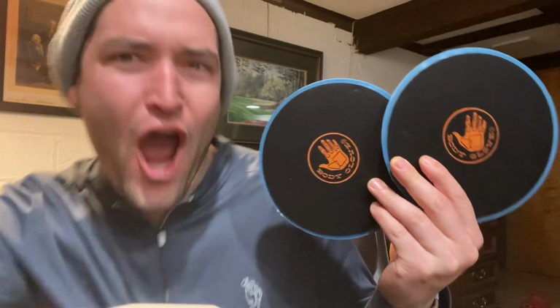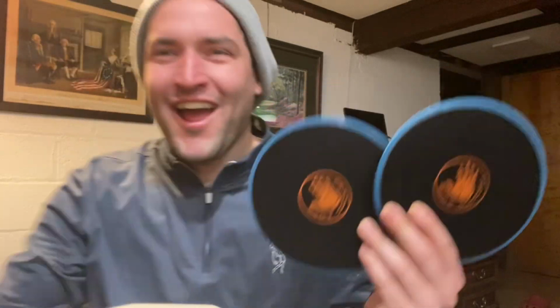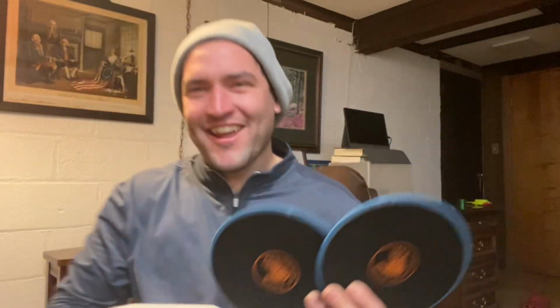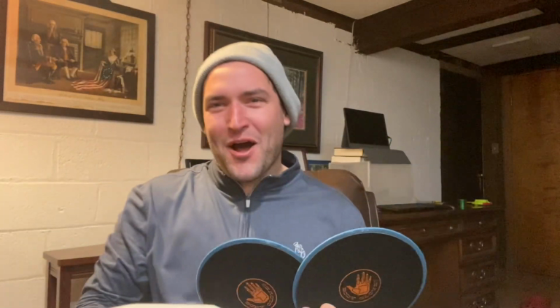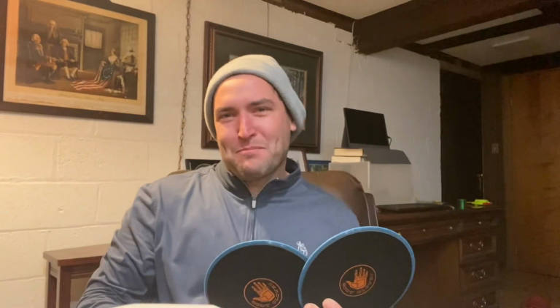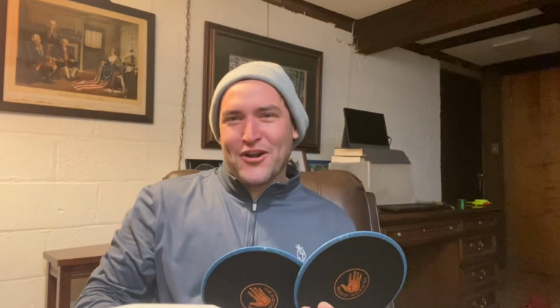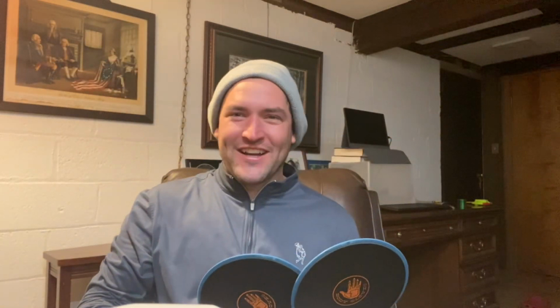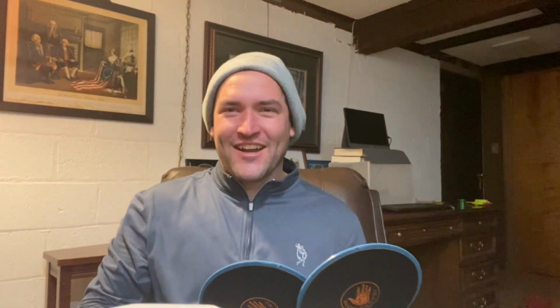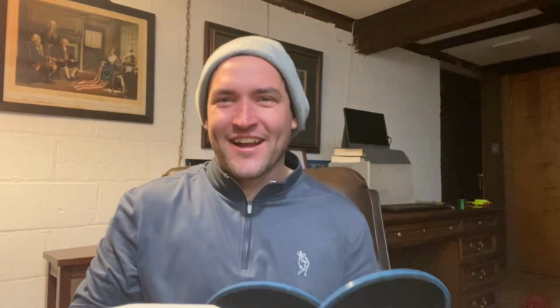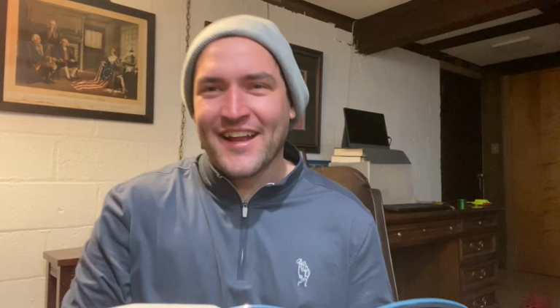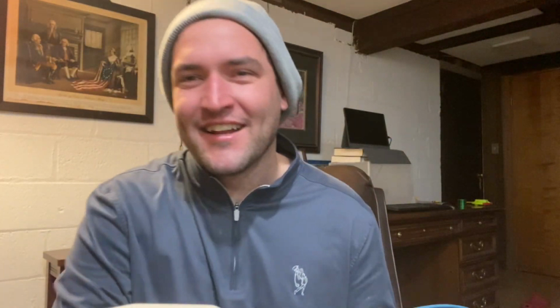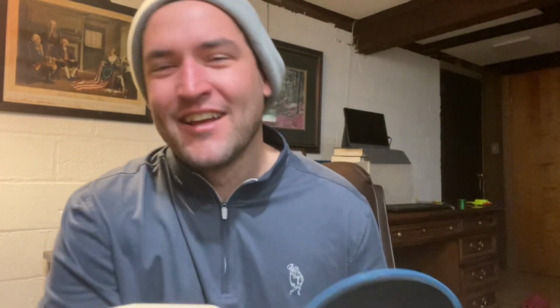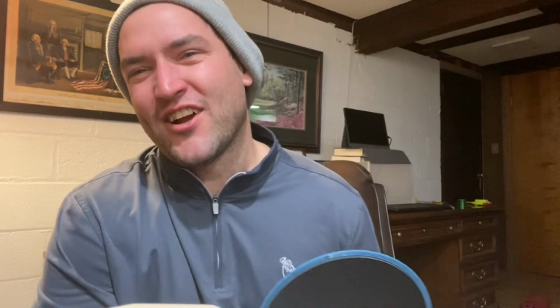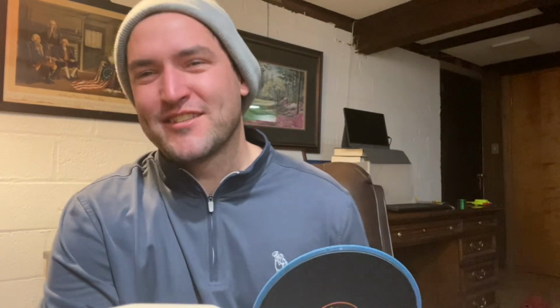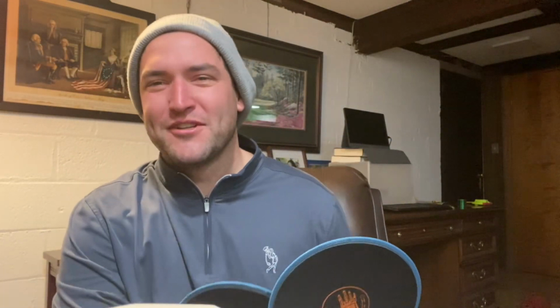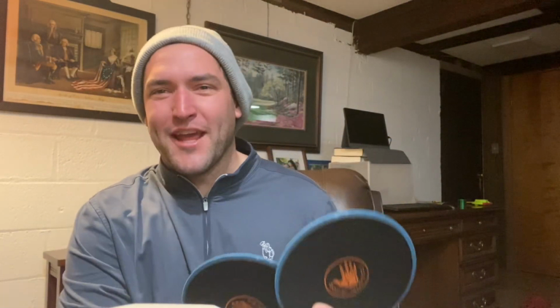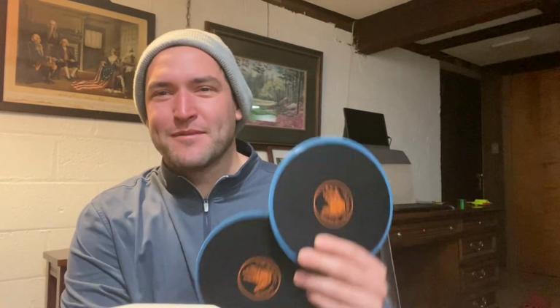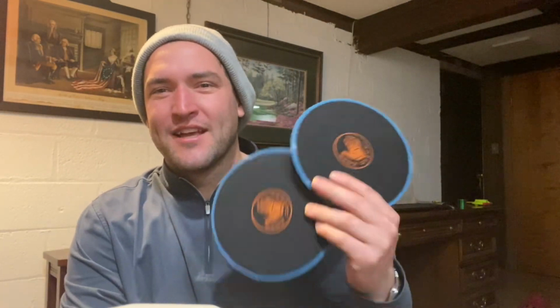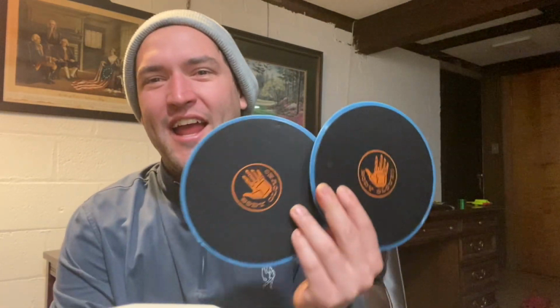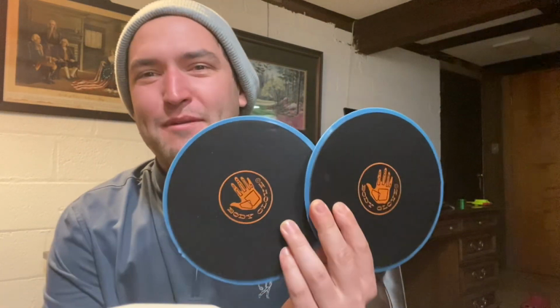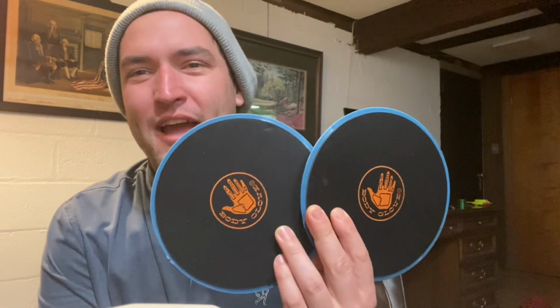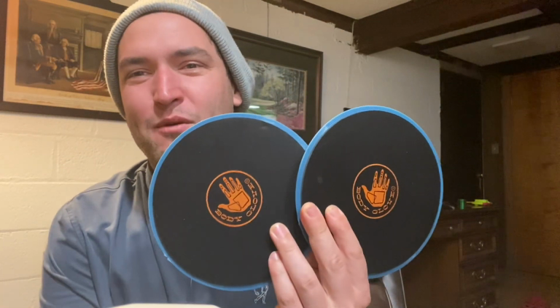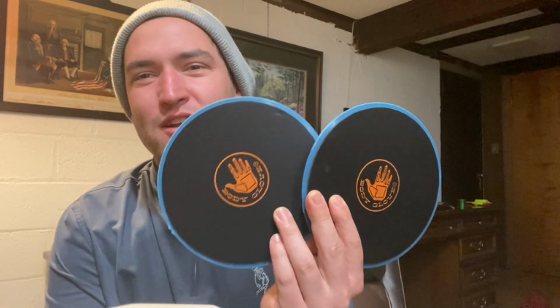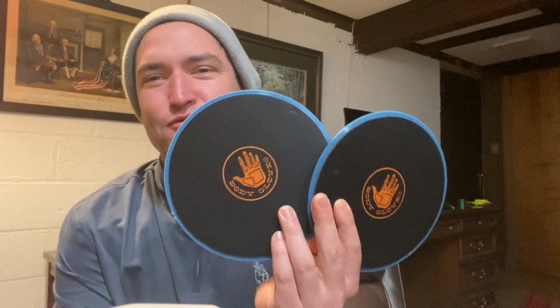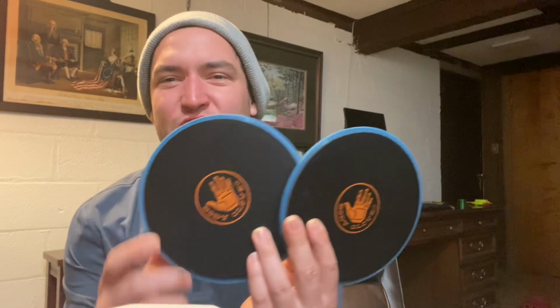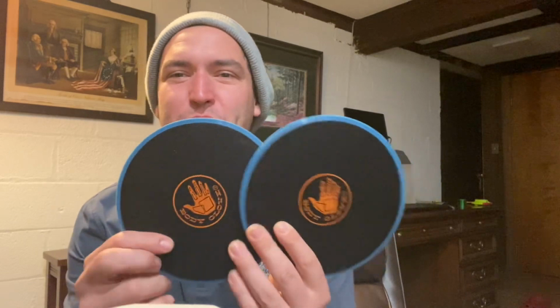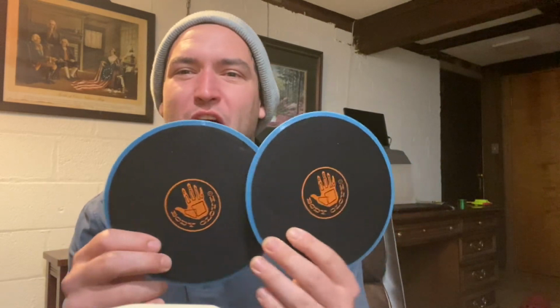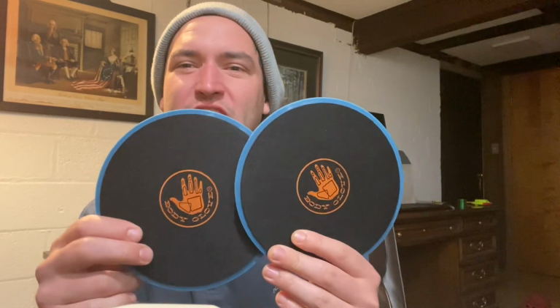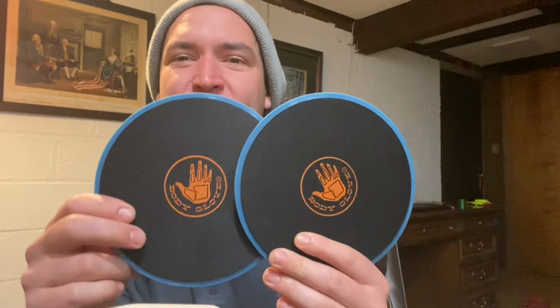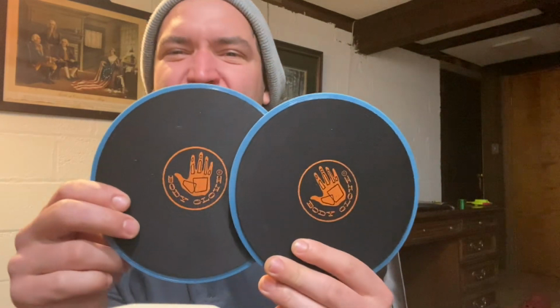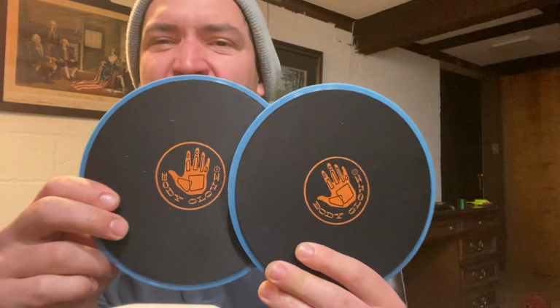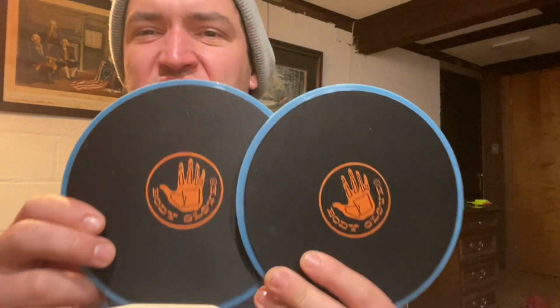Hey y'all, Burnin' here again, trying some new names. Anyway, wanted to review the Body Glove Discs.